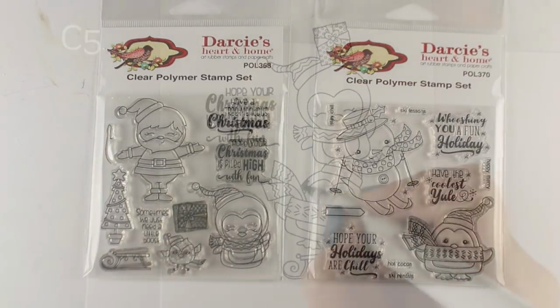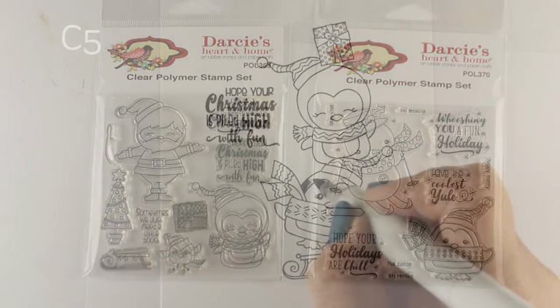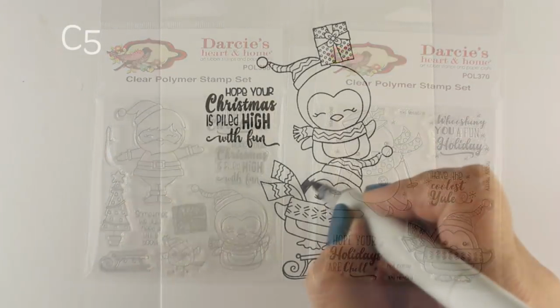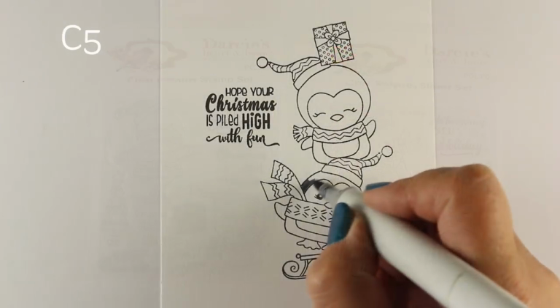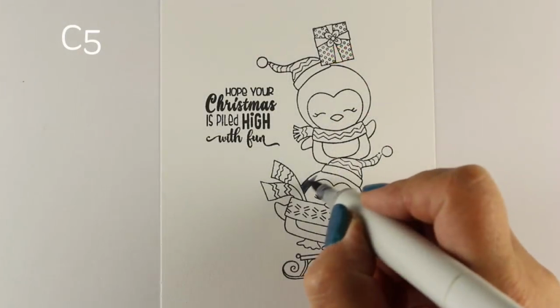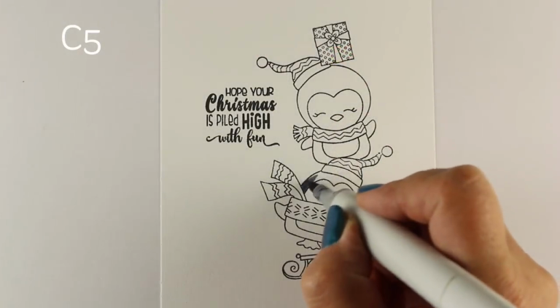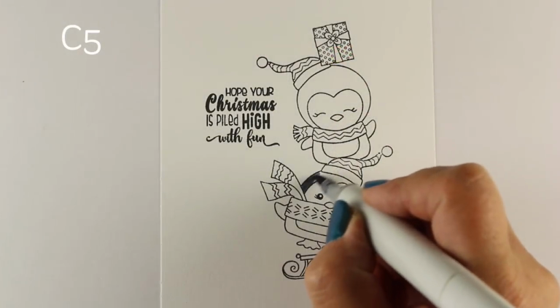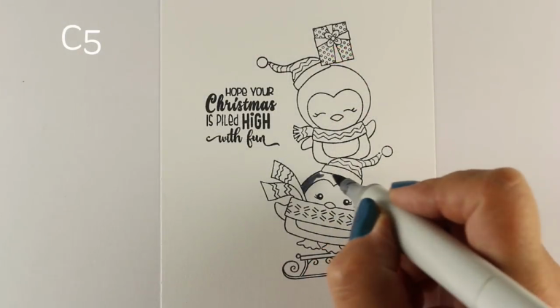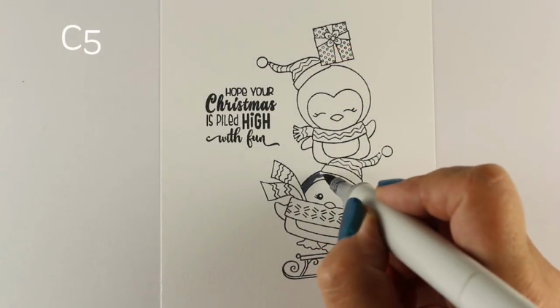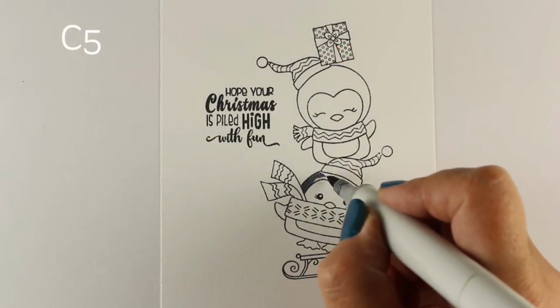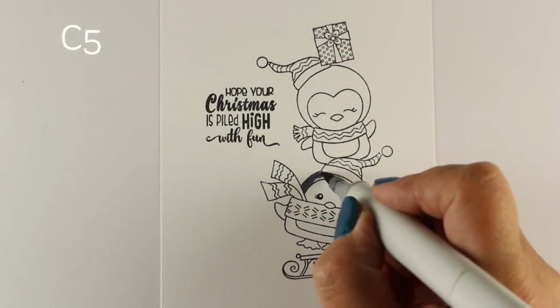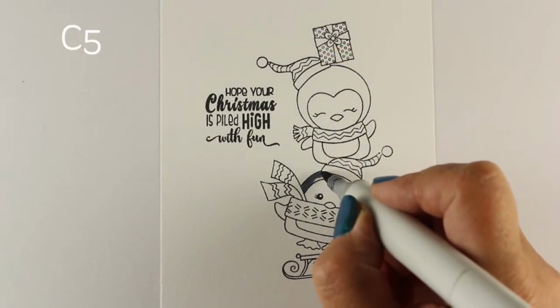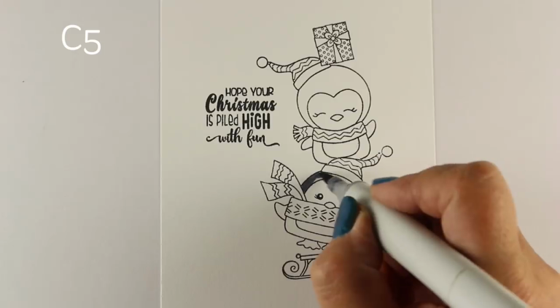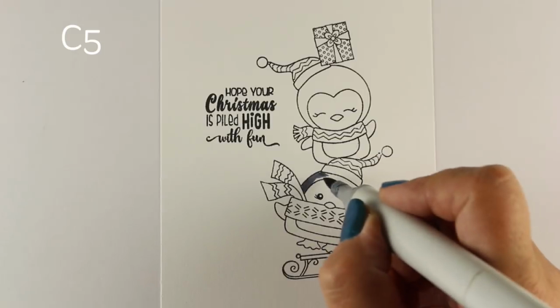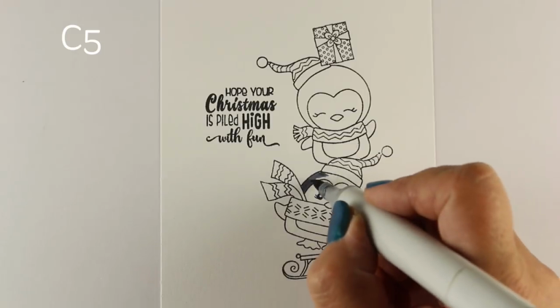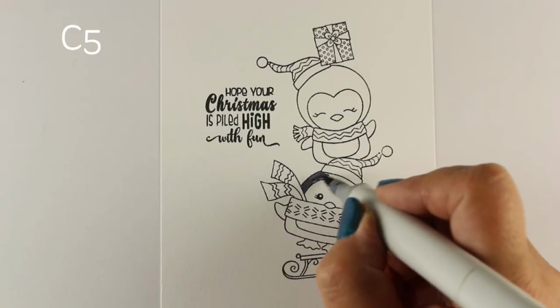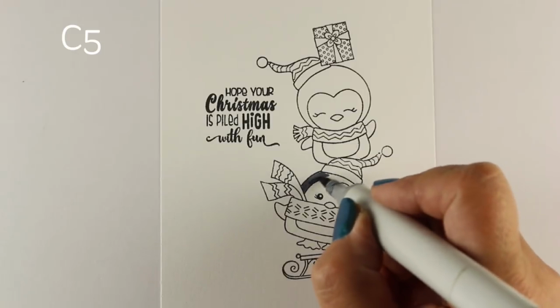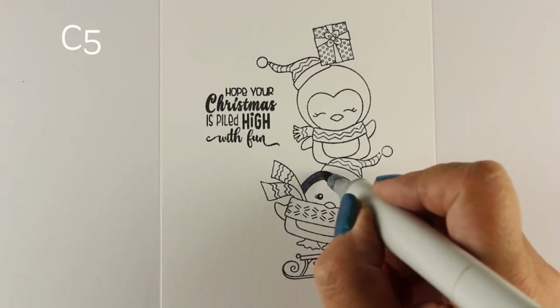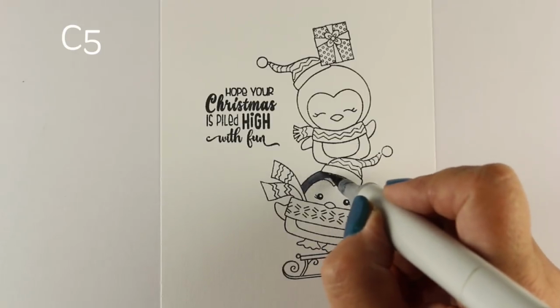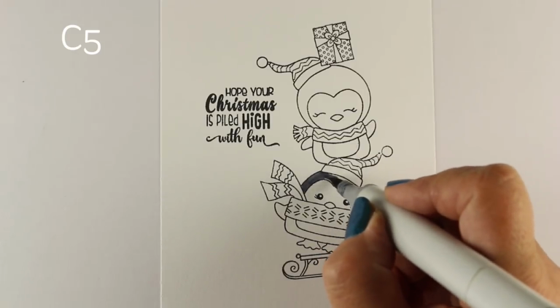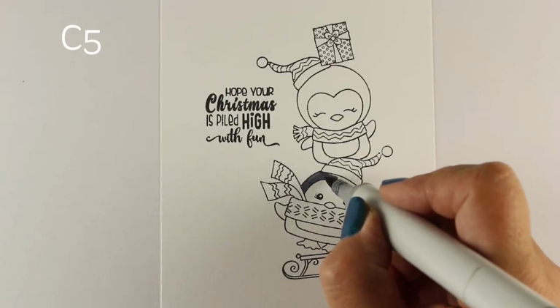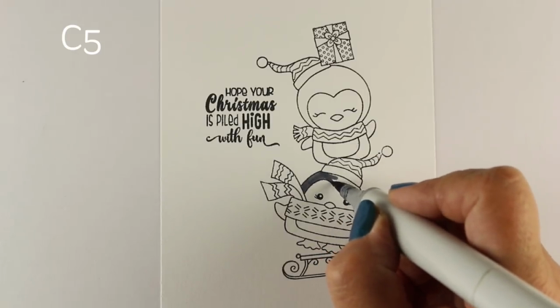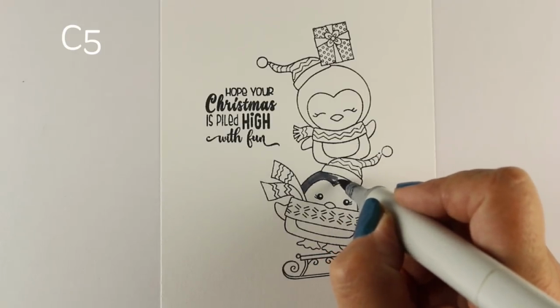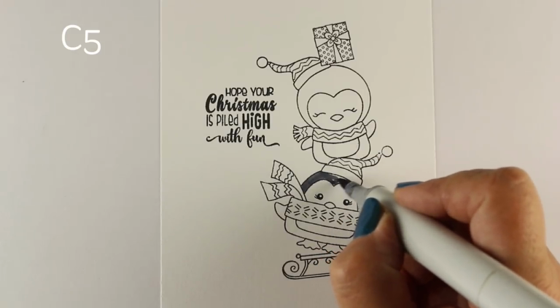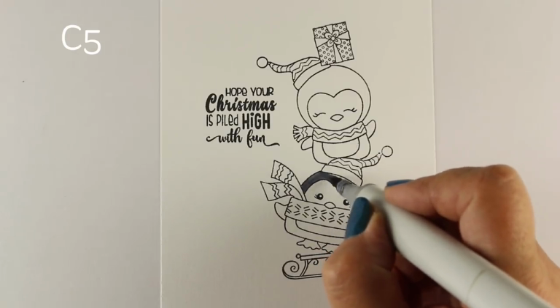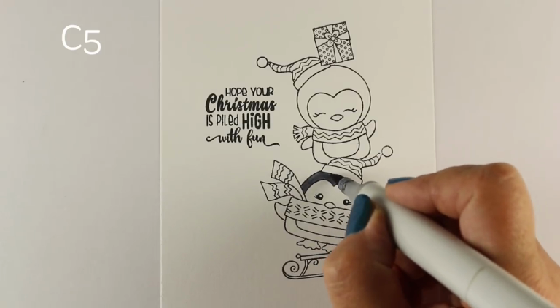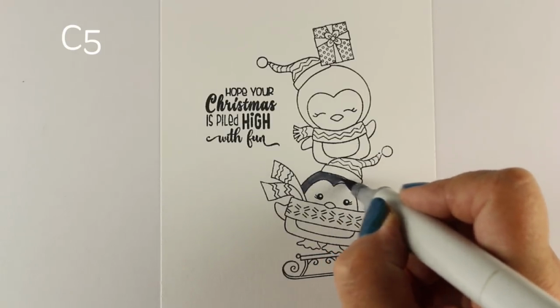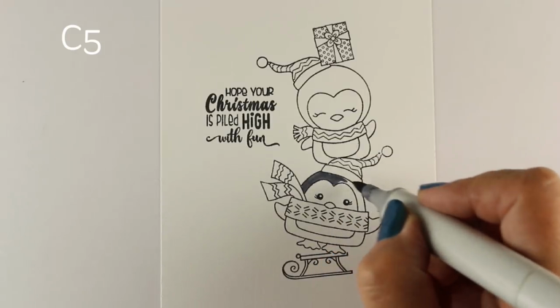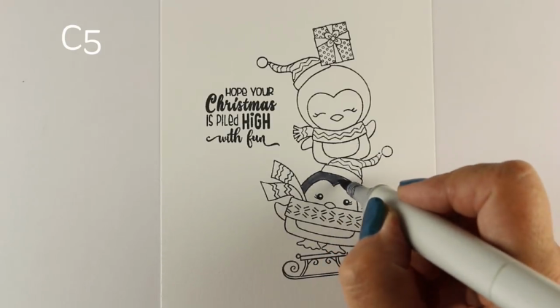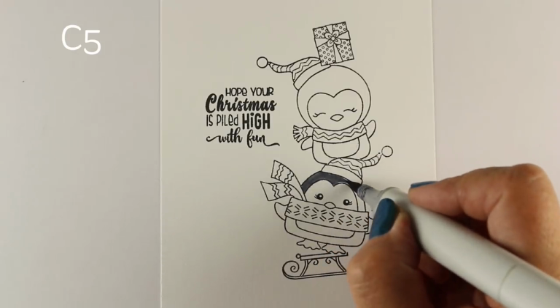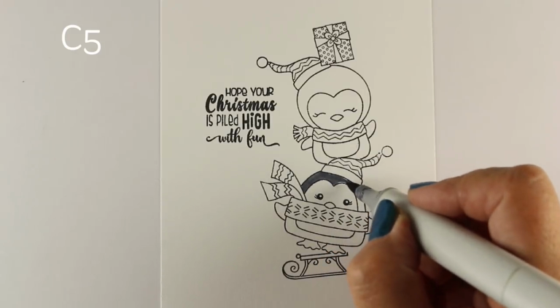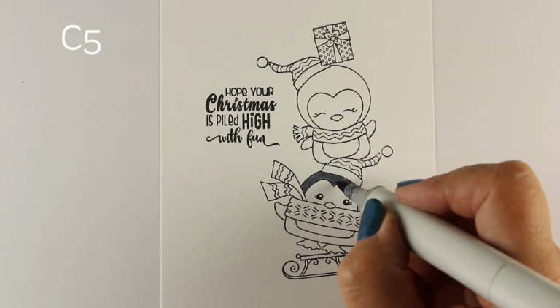Just note that one penguin doesn't have feet while the other one does. So I hid the one without feet behind the hat and masked him out — isn't that cute?